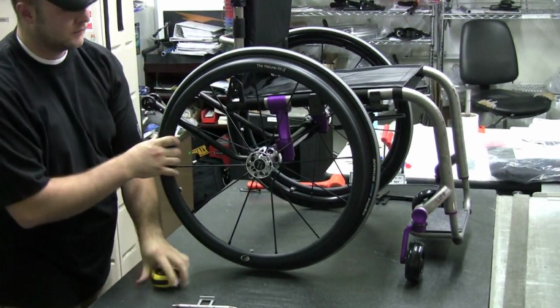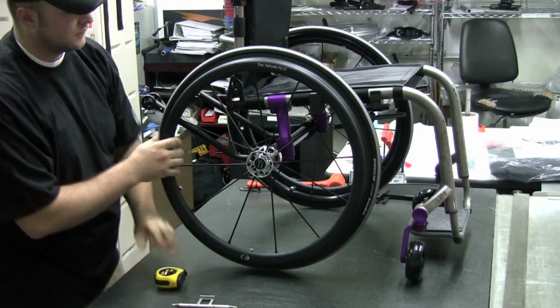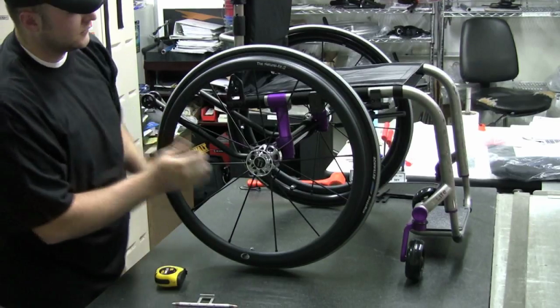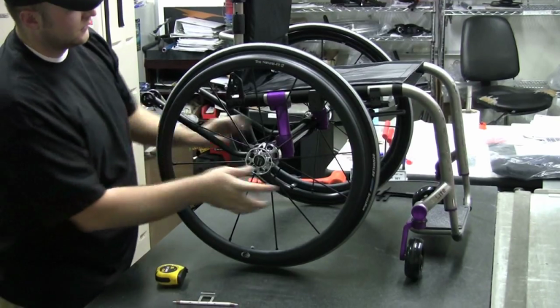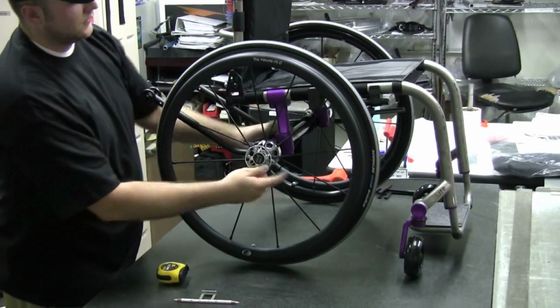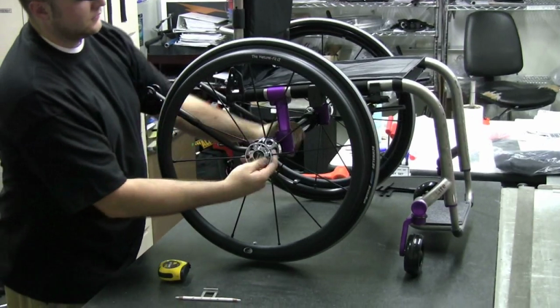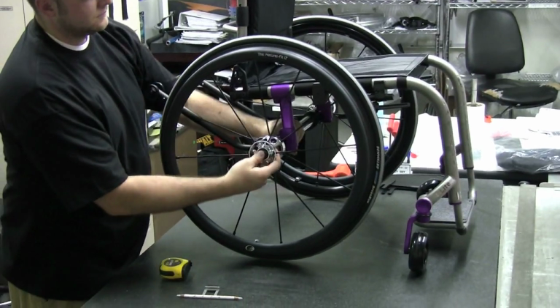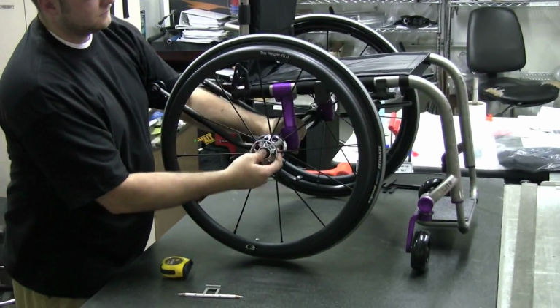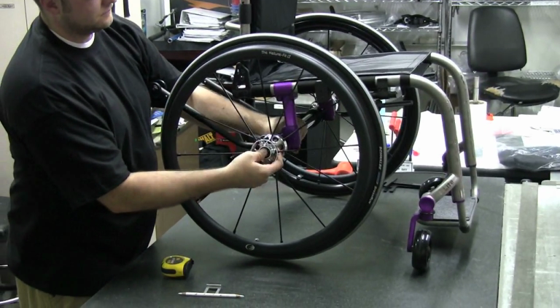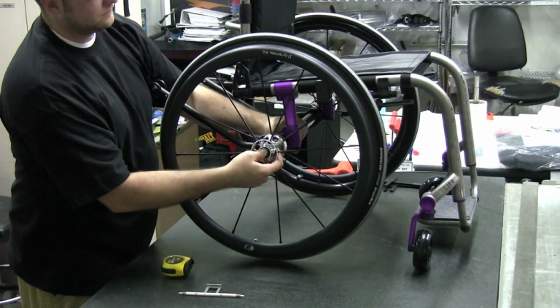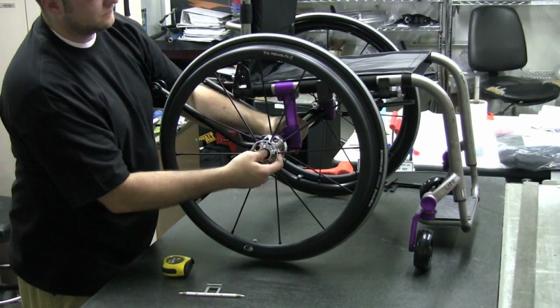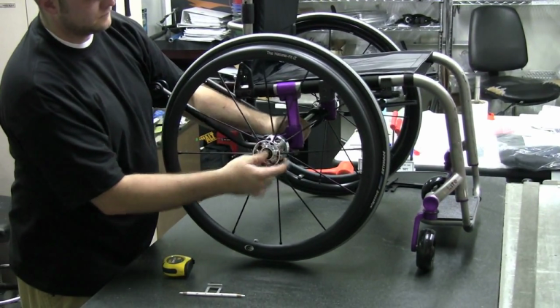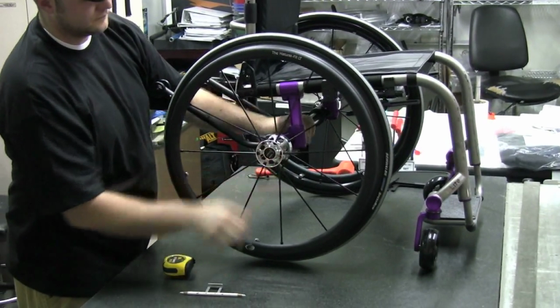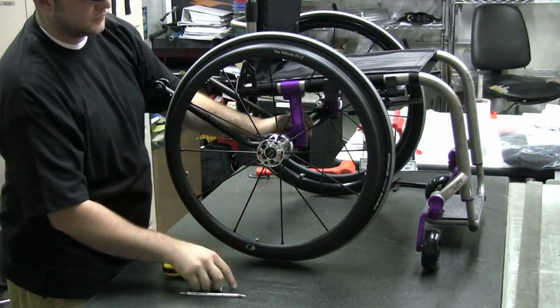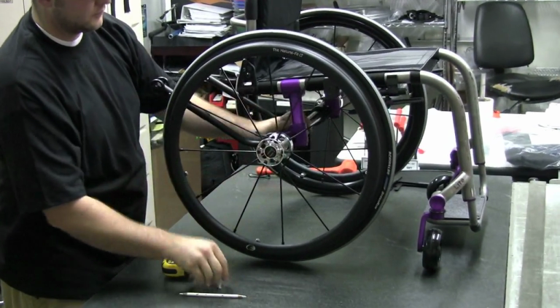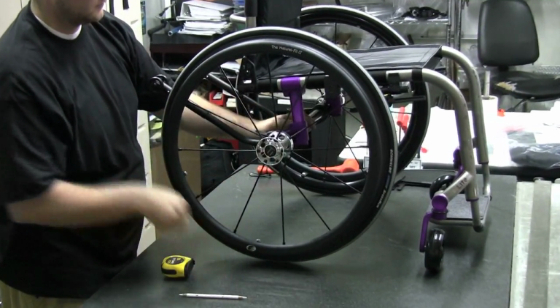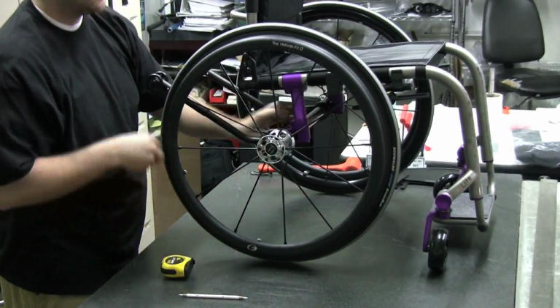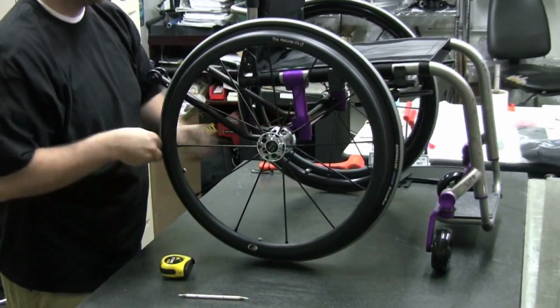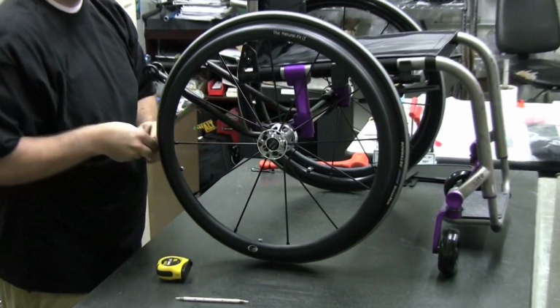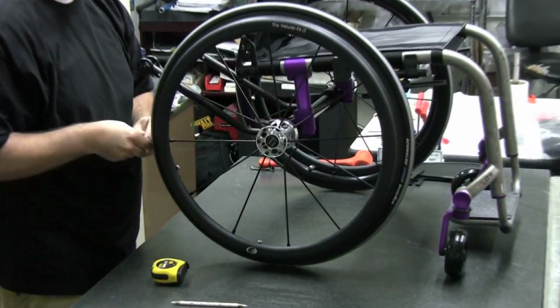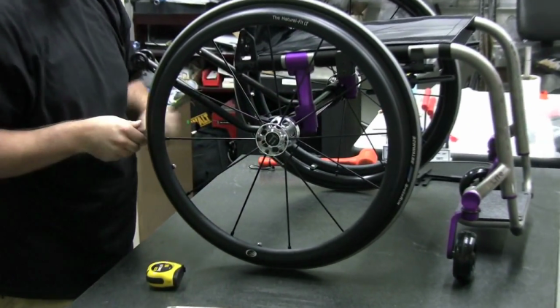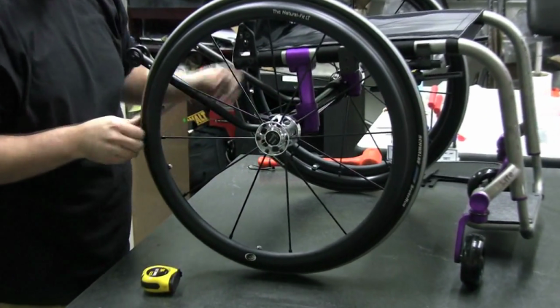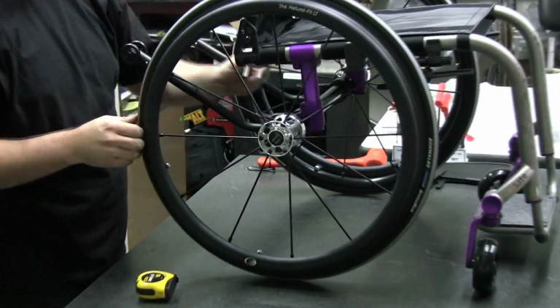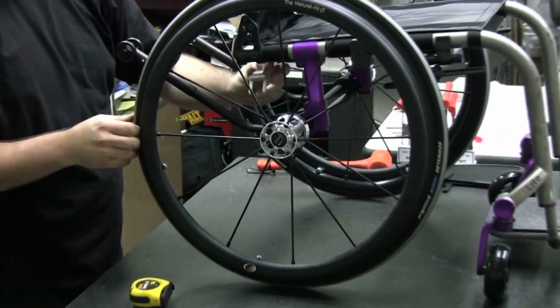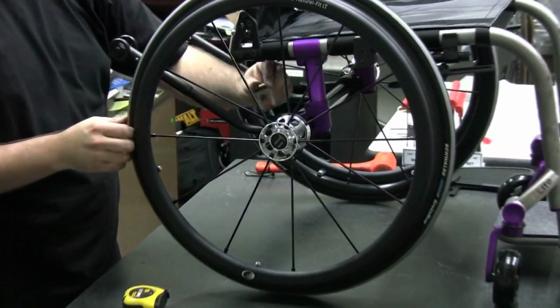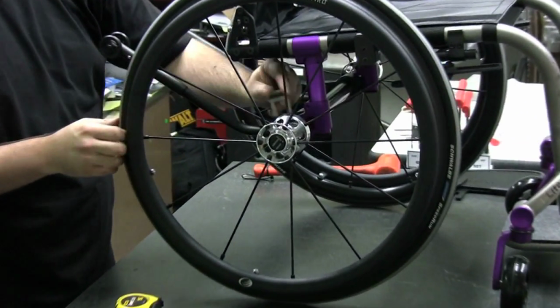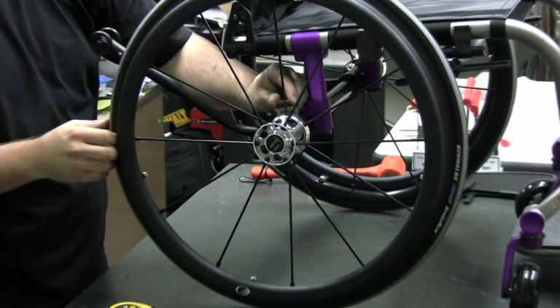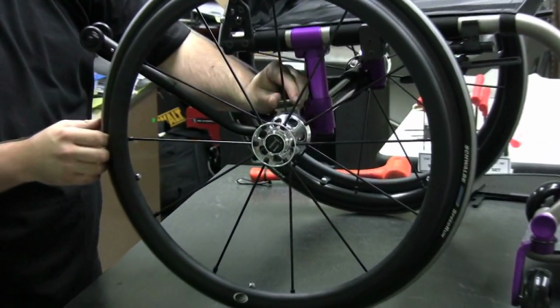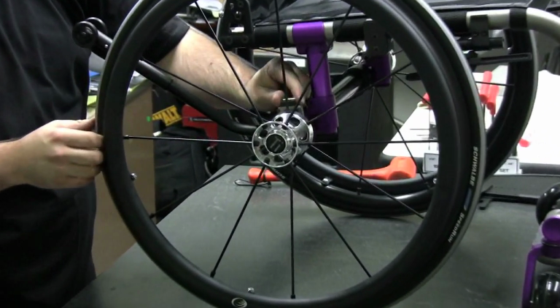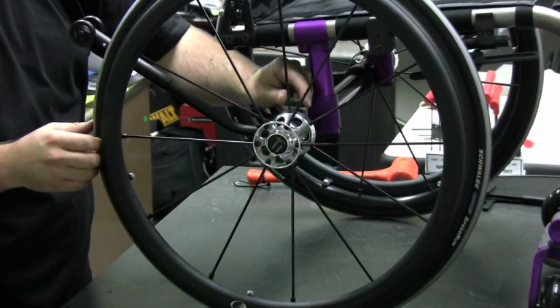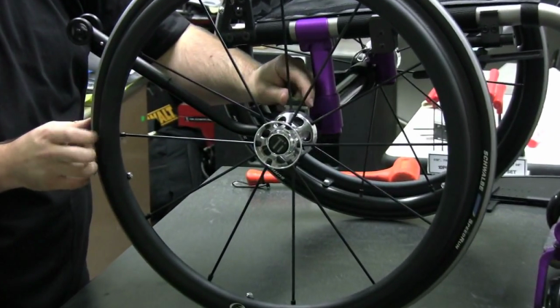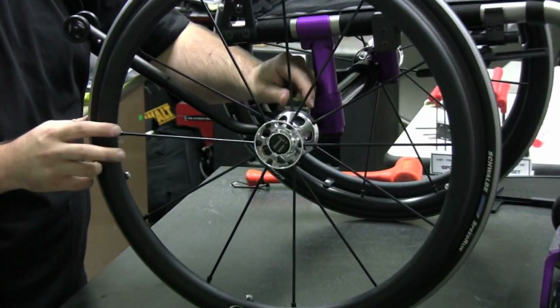Step 6: Check the toe in and toe out, adjust as needed, and square the casters as needed.